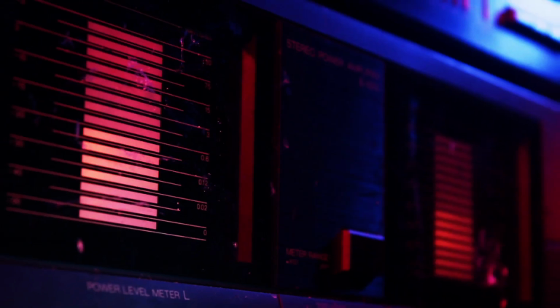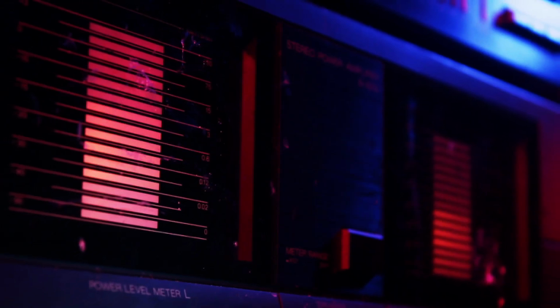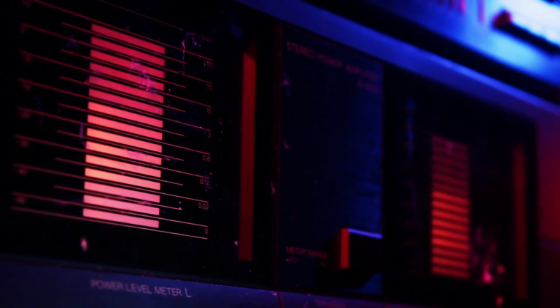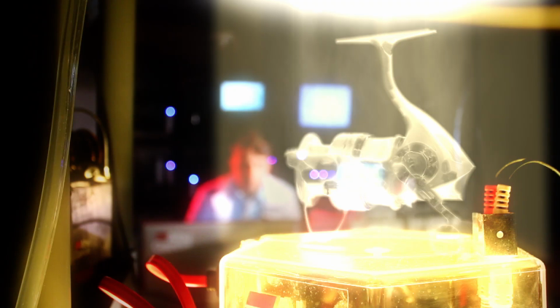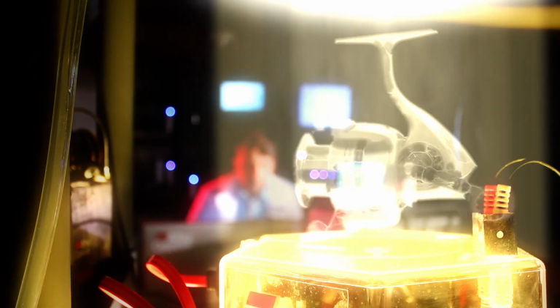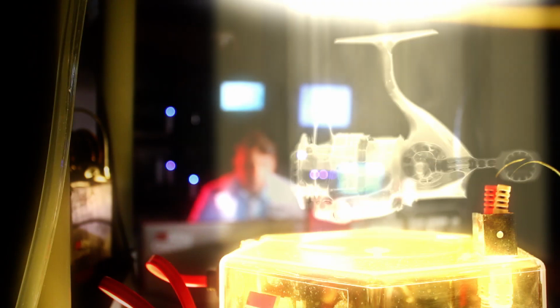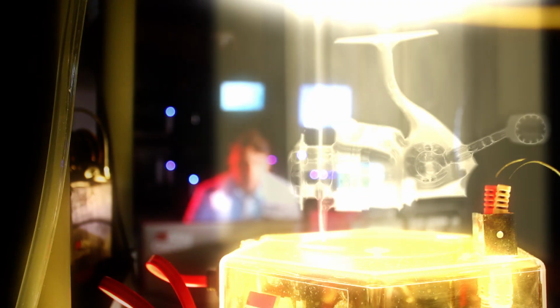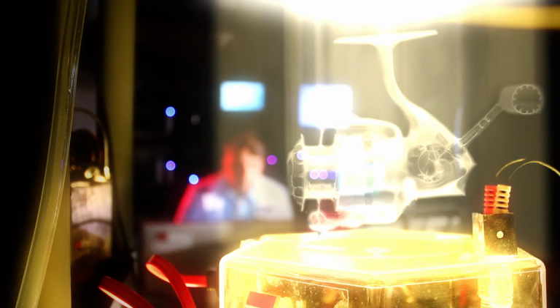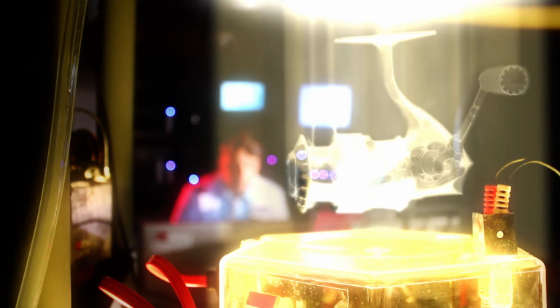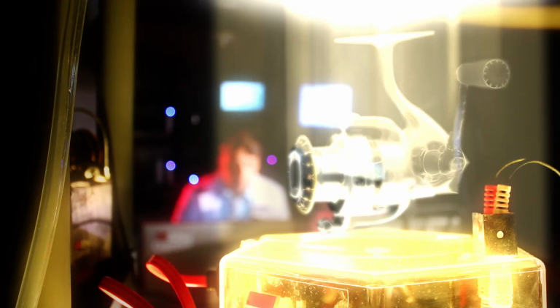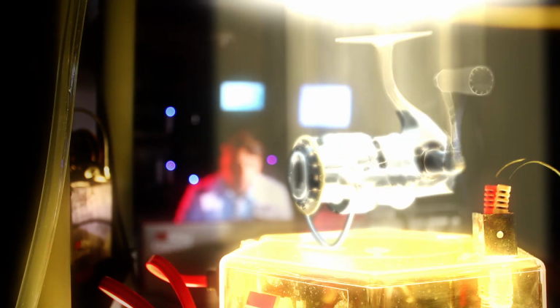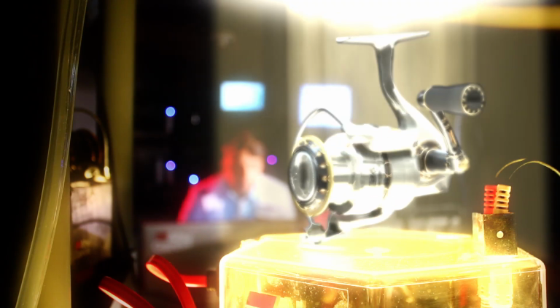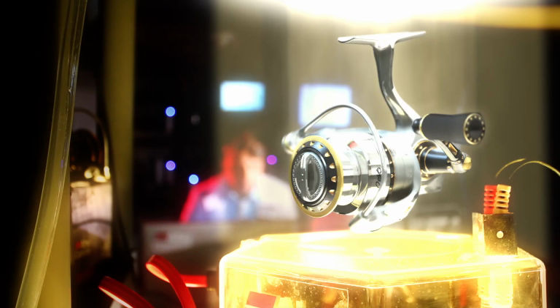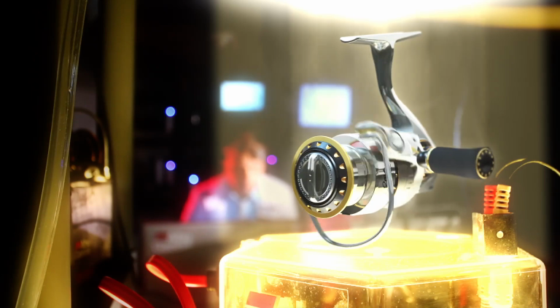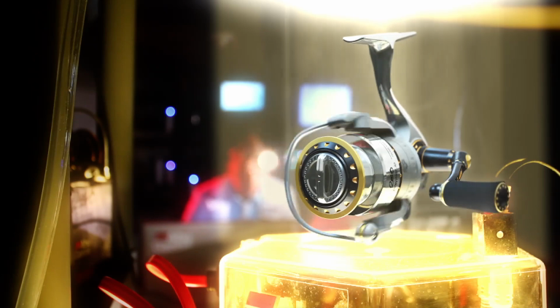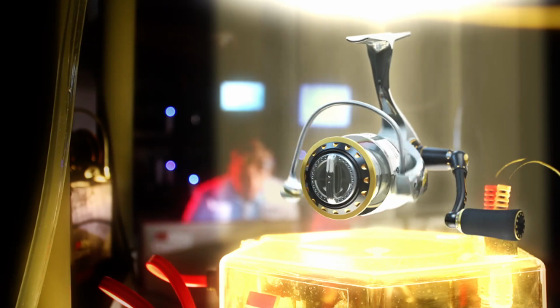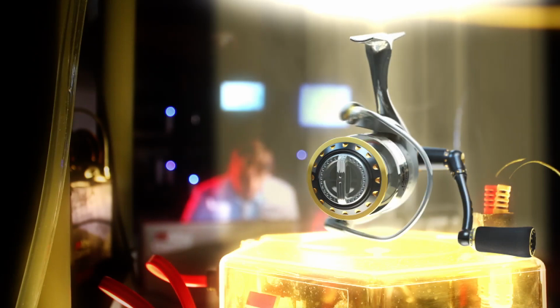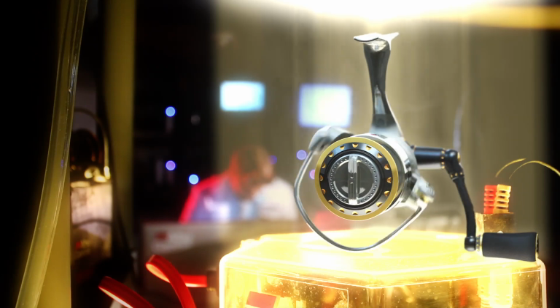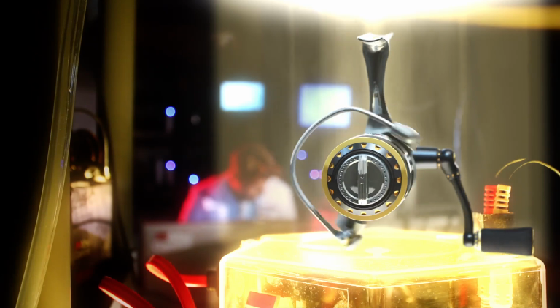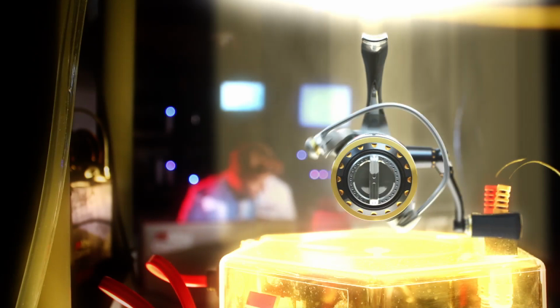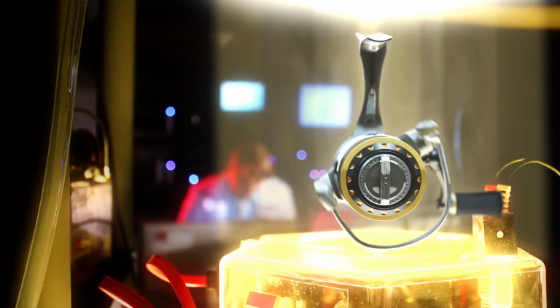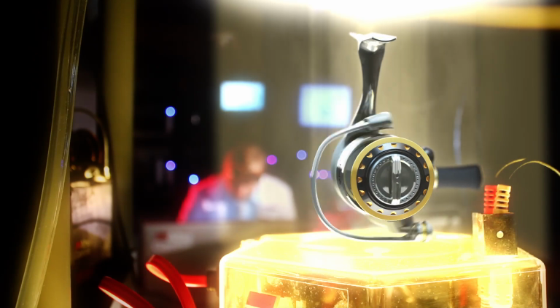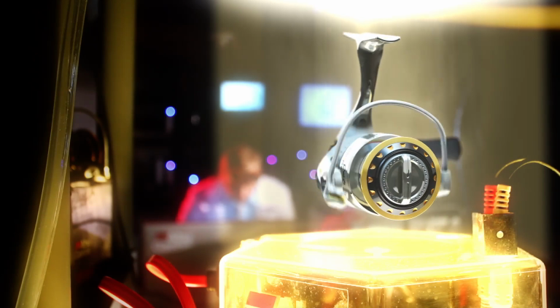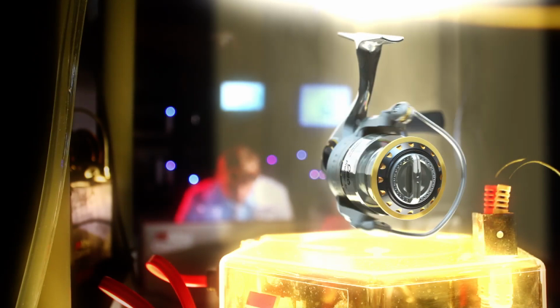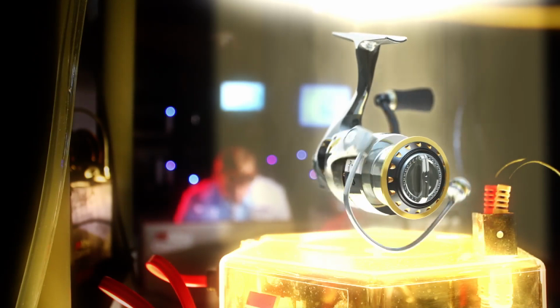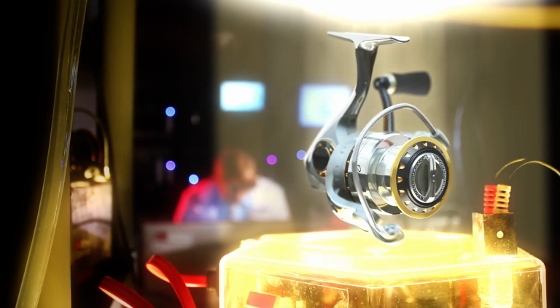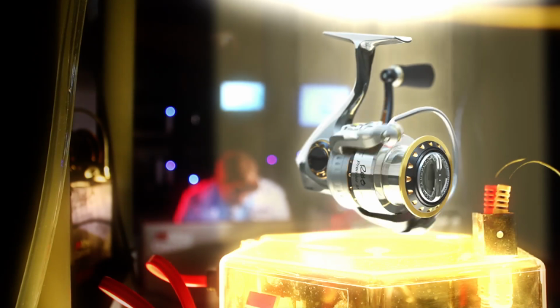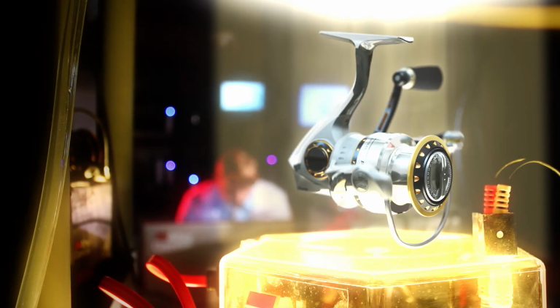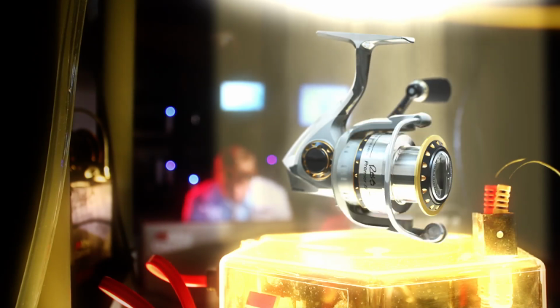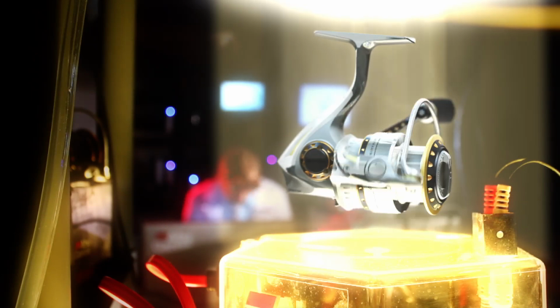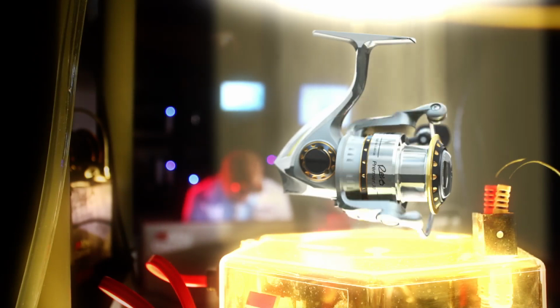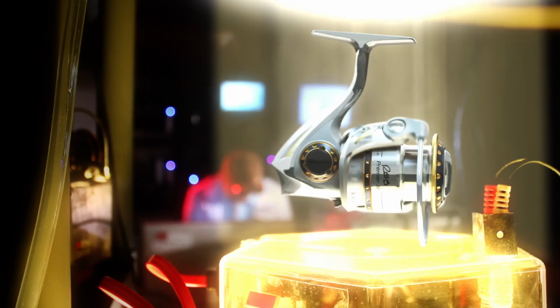Introducing the Abu Garcia Revo Premier, a spinning reel so advanced it redefines the foundations of reel technology.